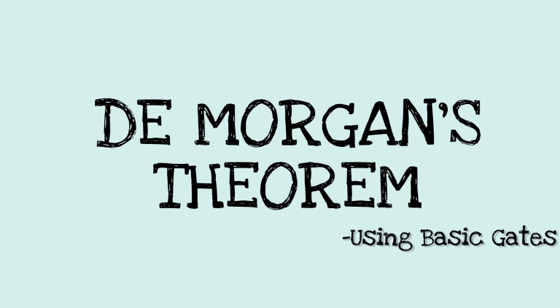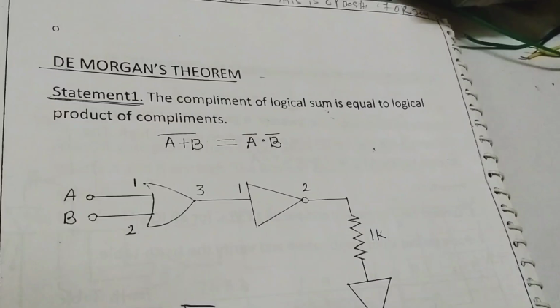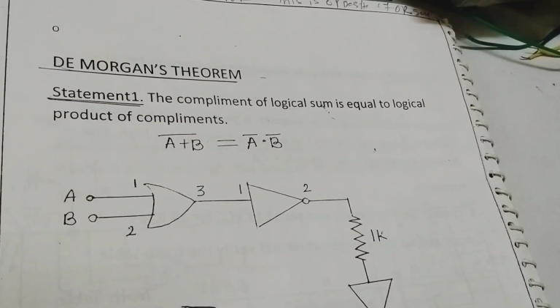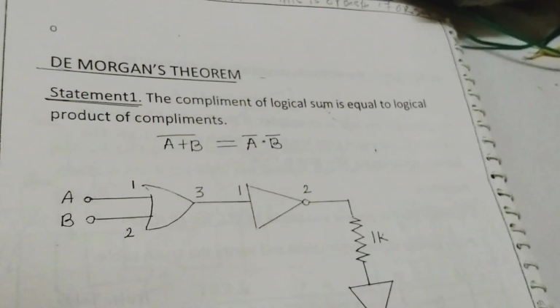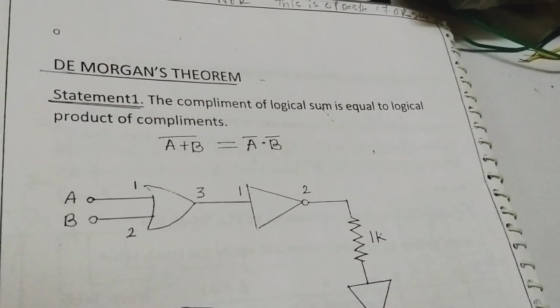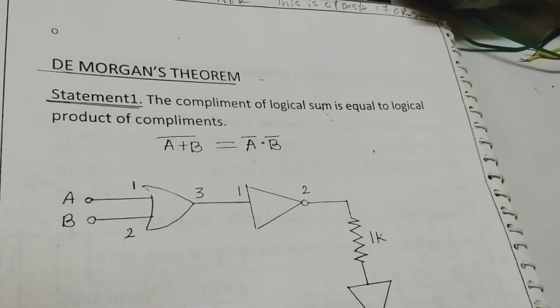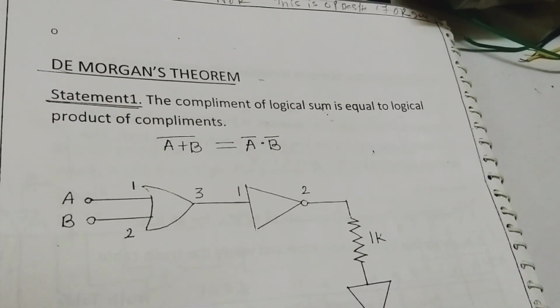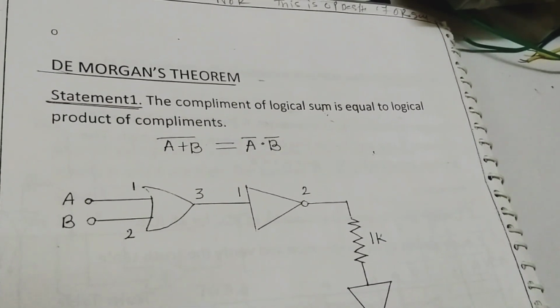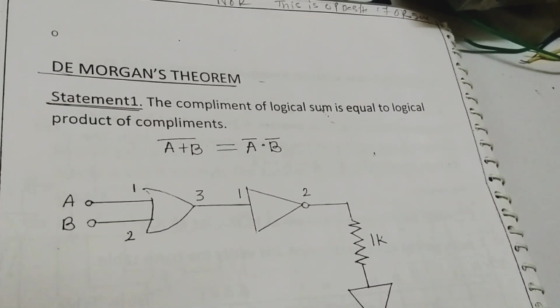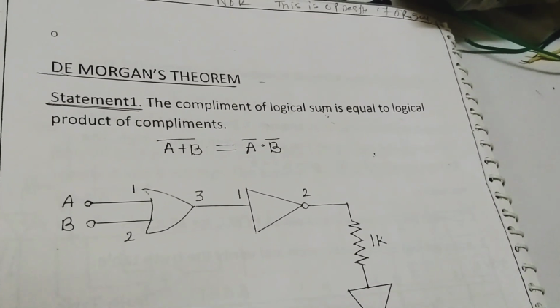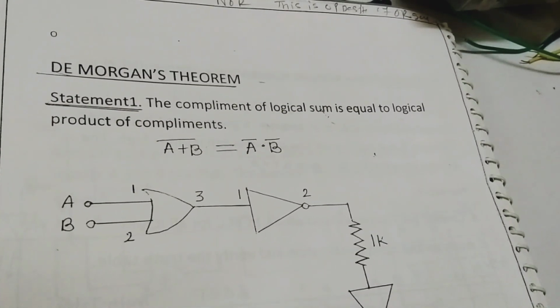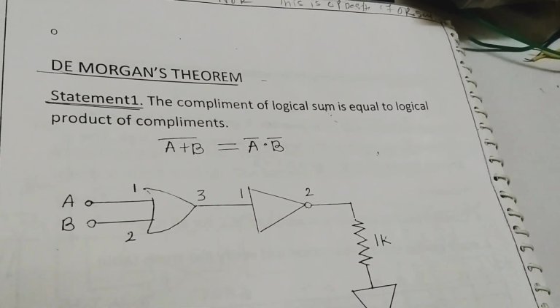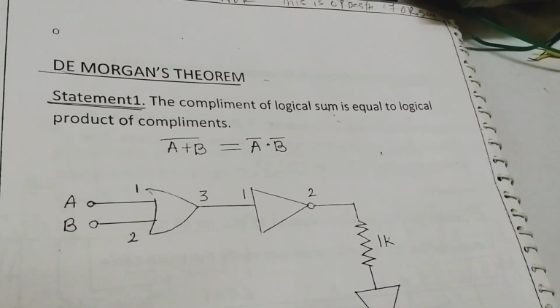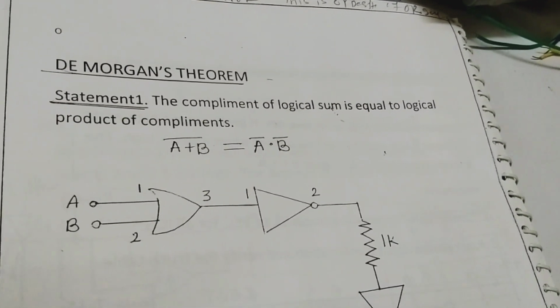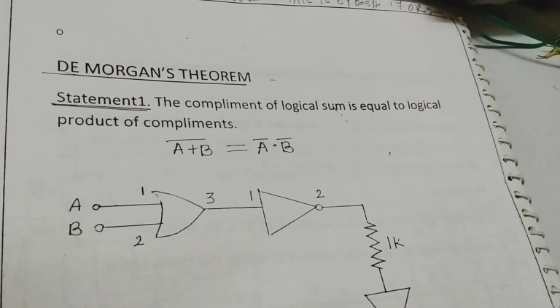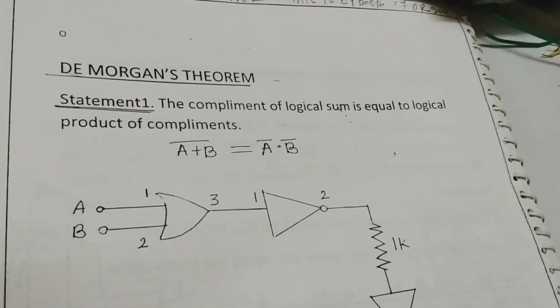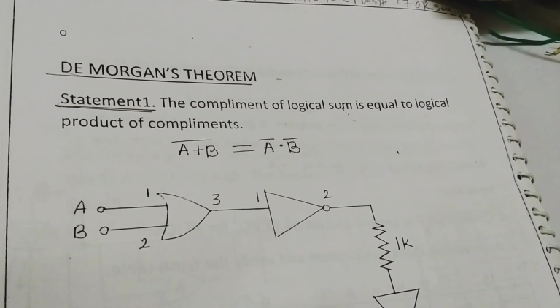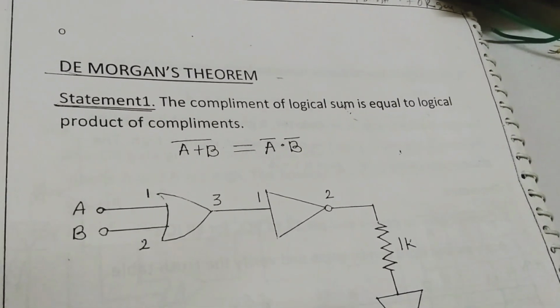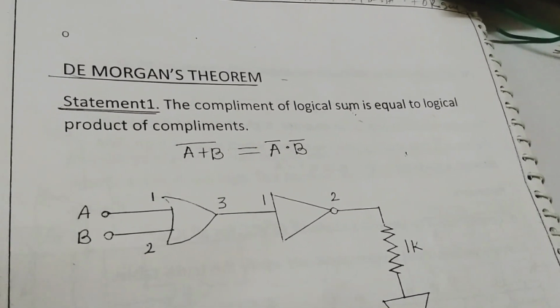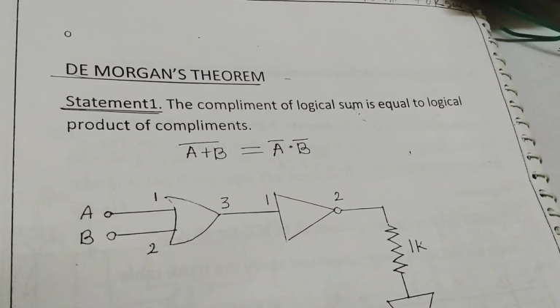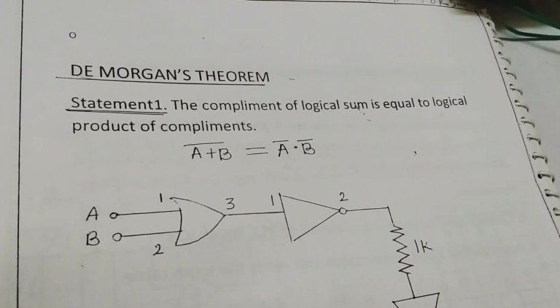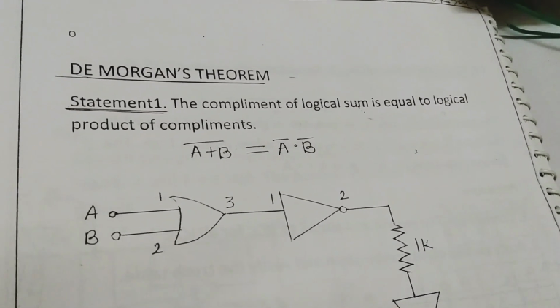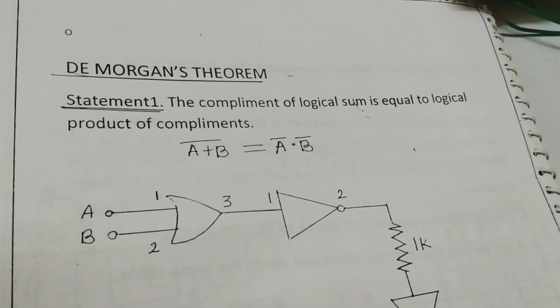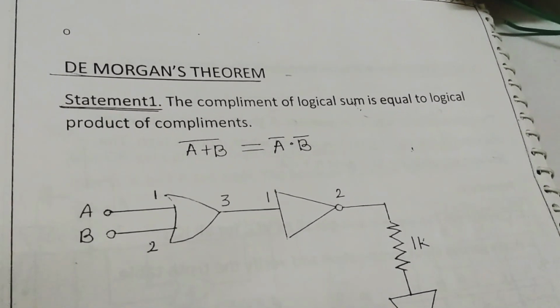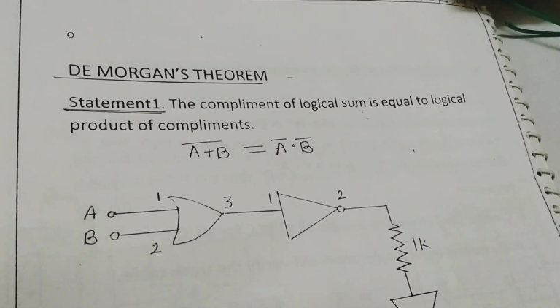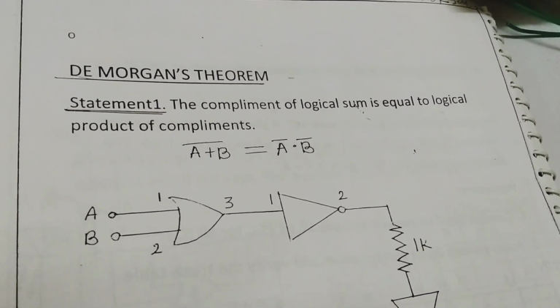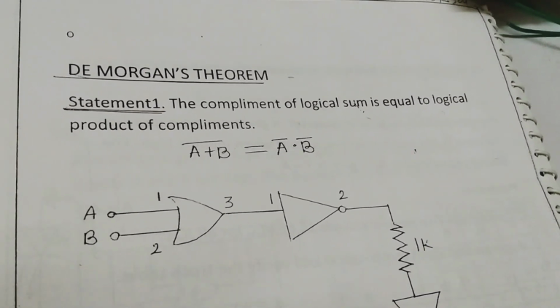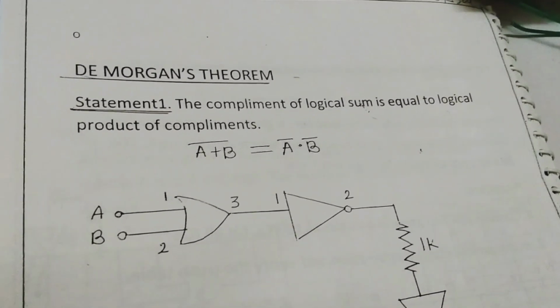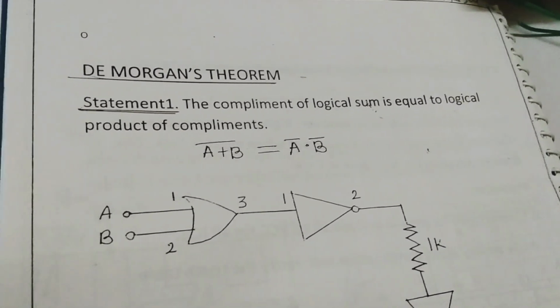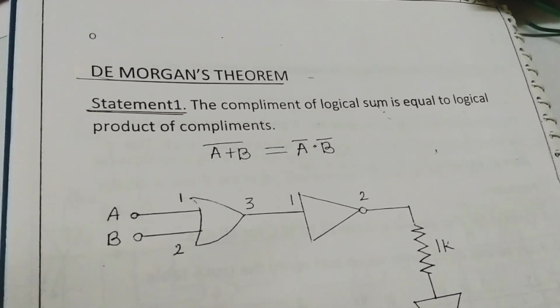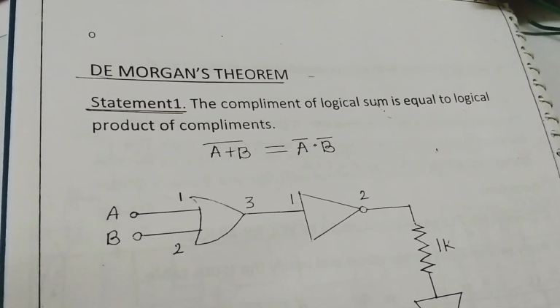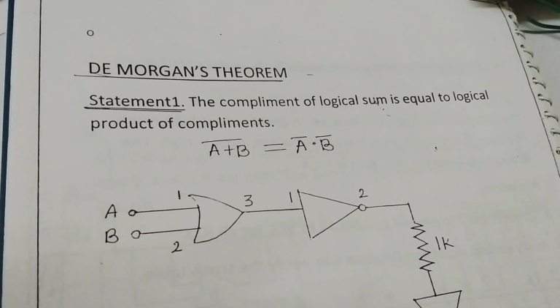Hi guys, today I will show you how to assemble the De Morgan theorem on the breadboard.